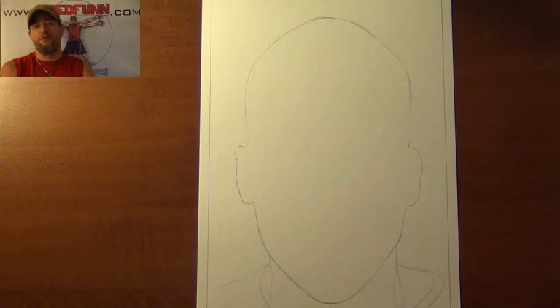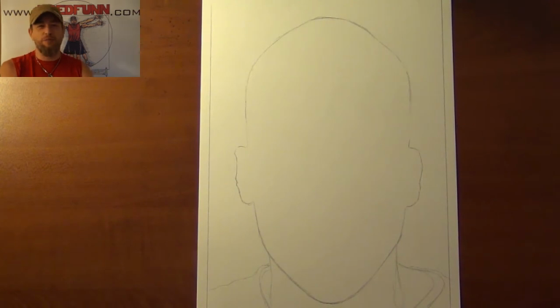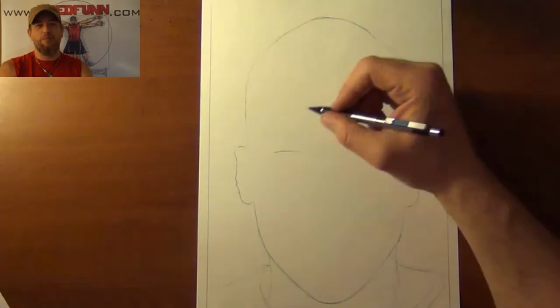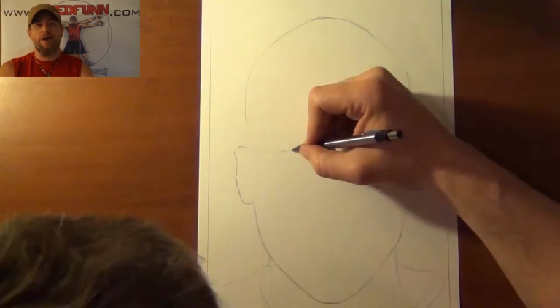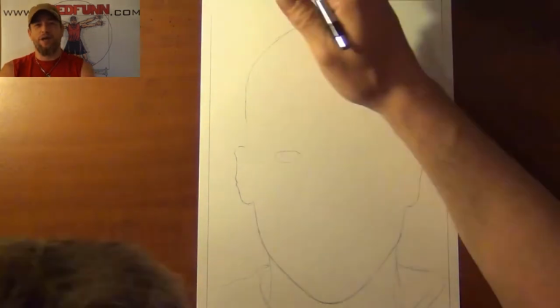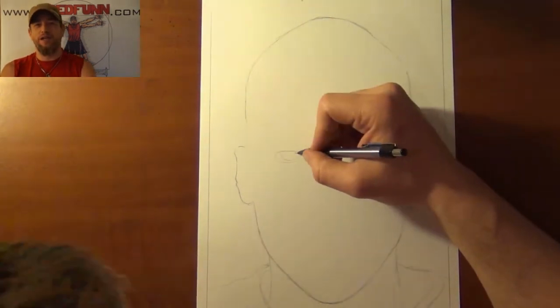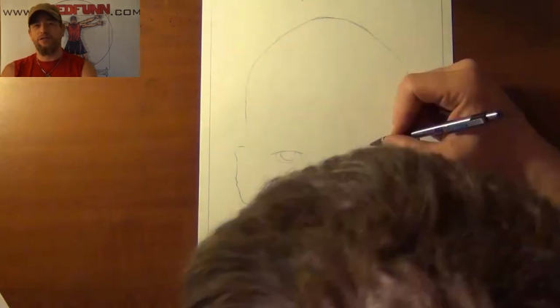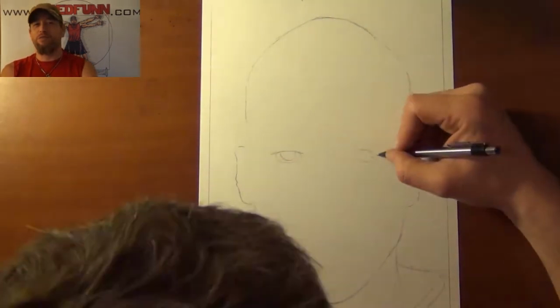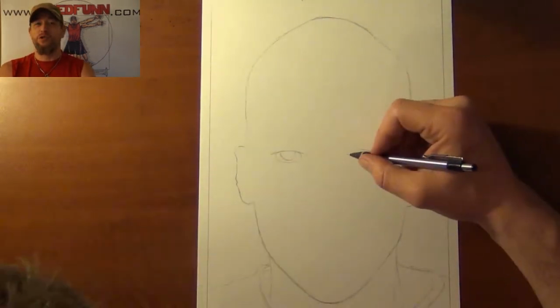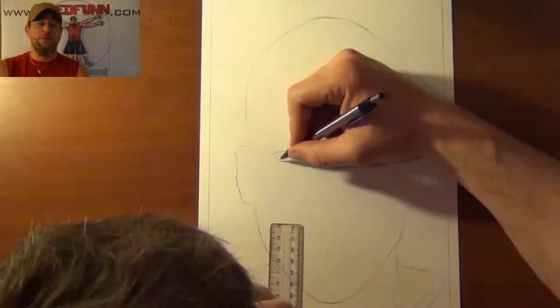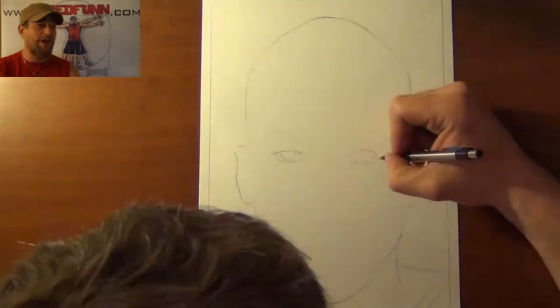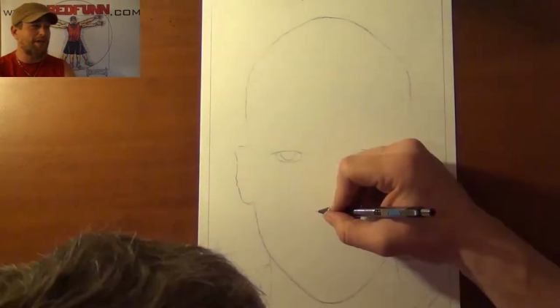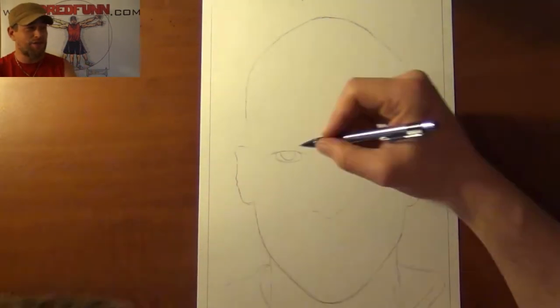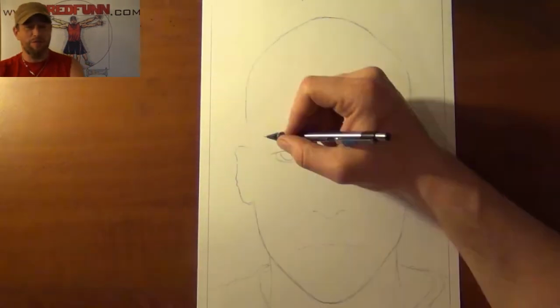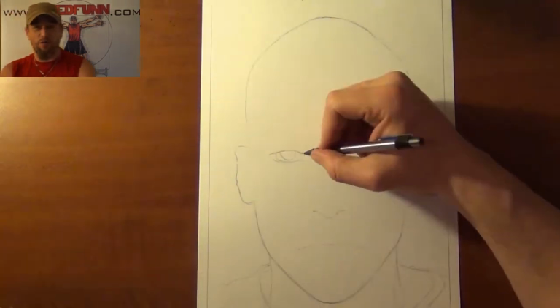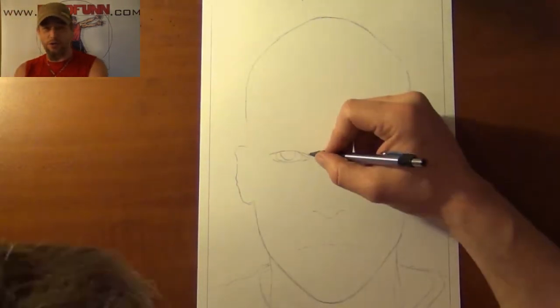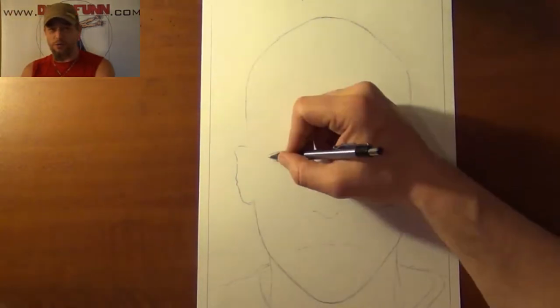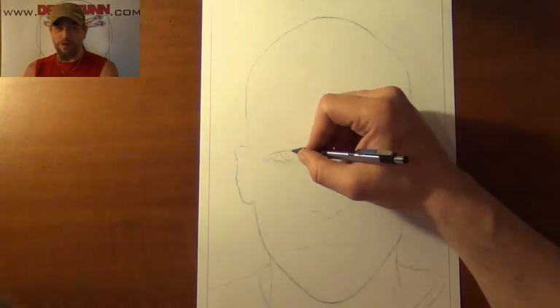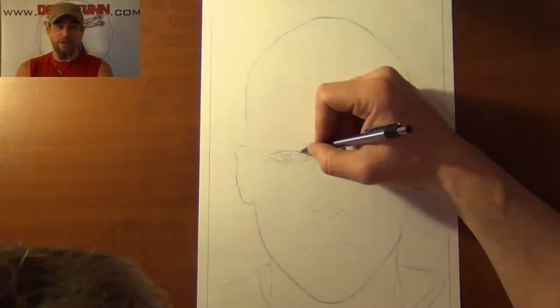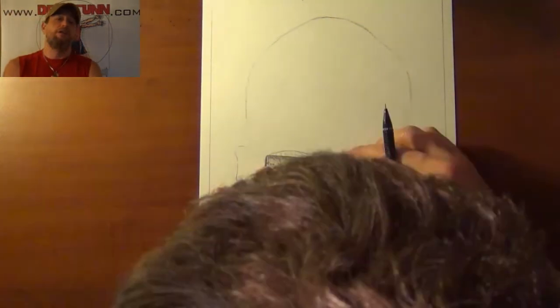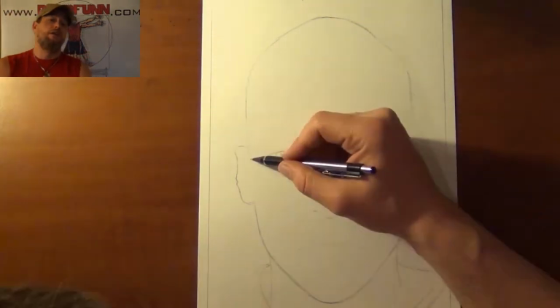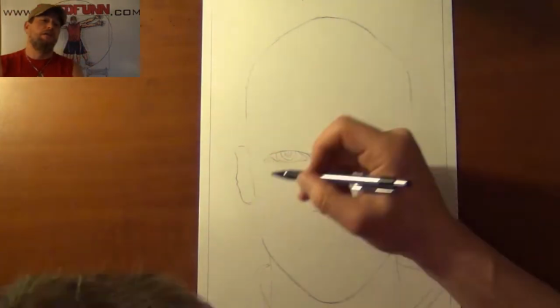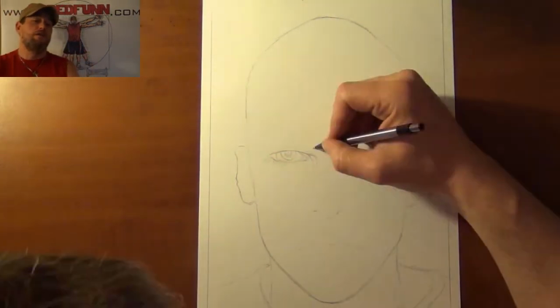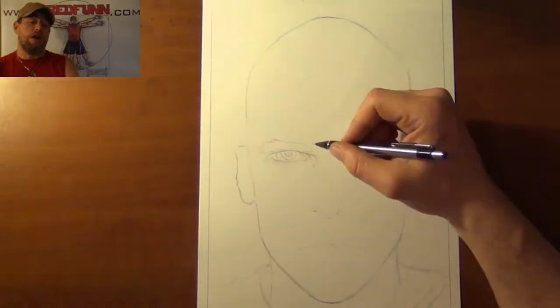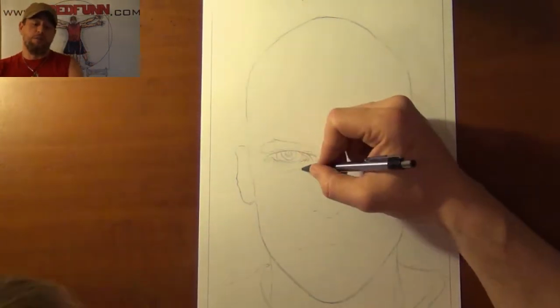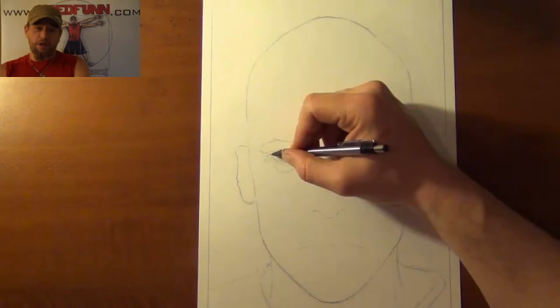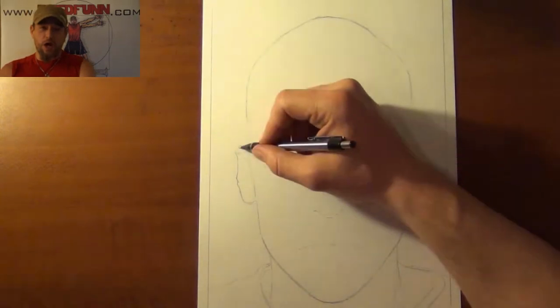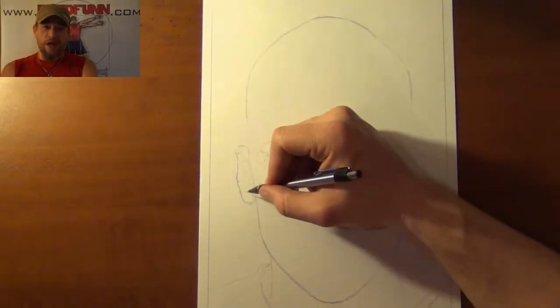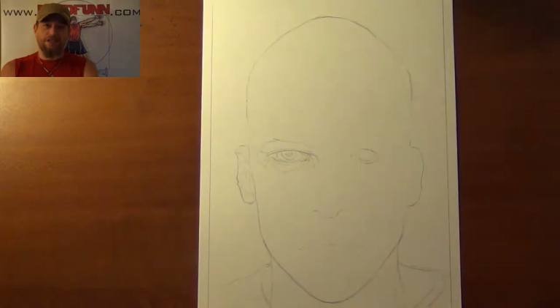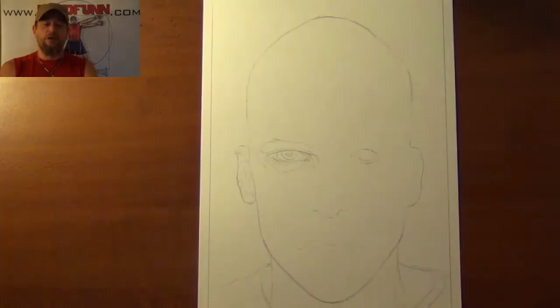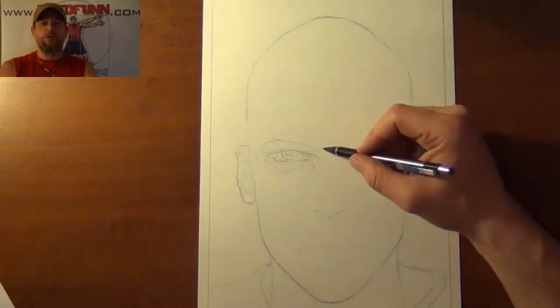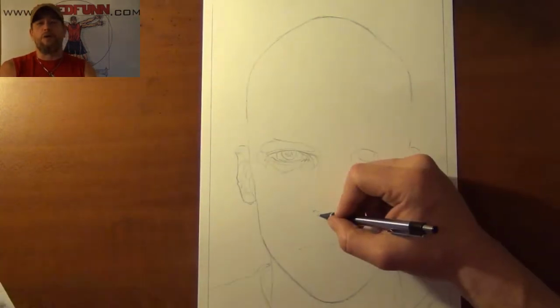You've seen my Batman, you've seen my Superman, and you've seen my Wonder Woman. It's time for me to draw Lex Luthor.